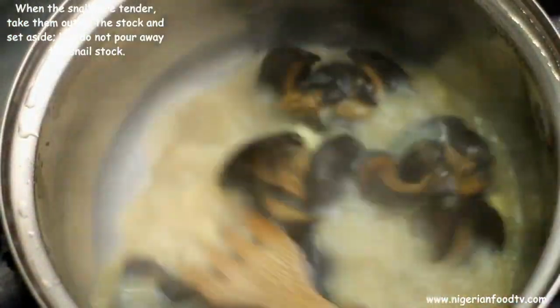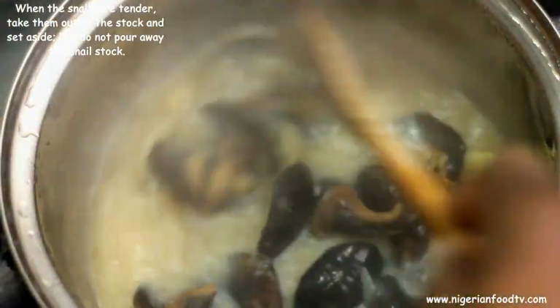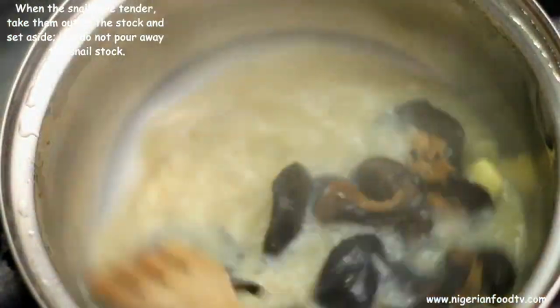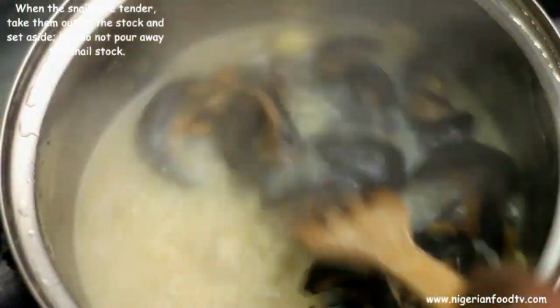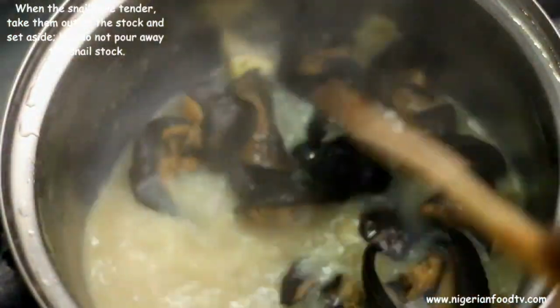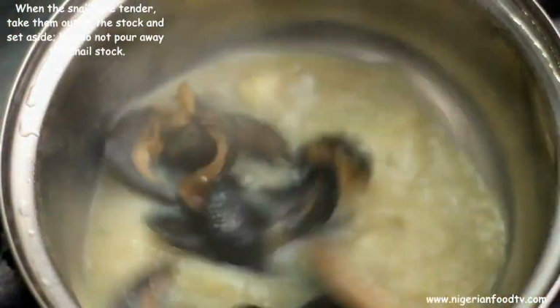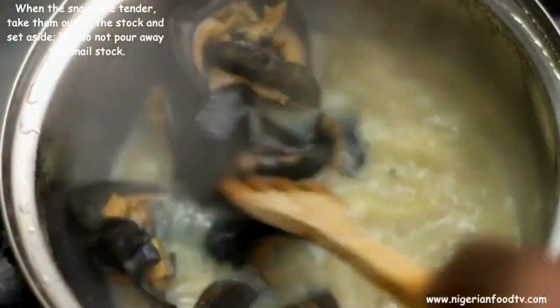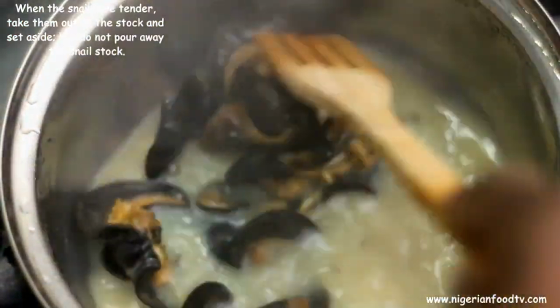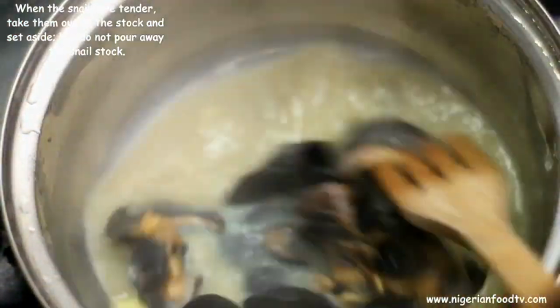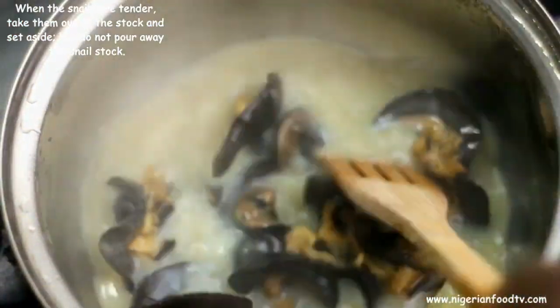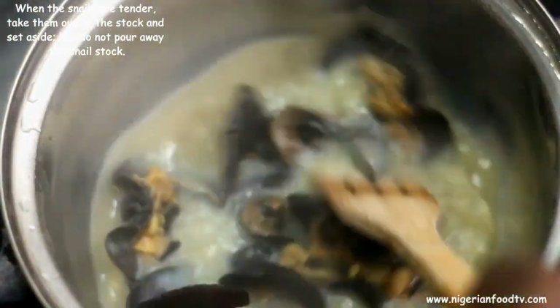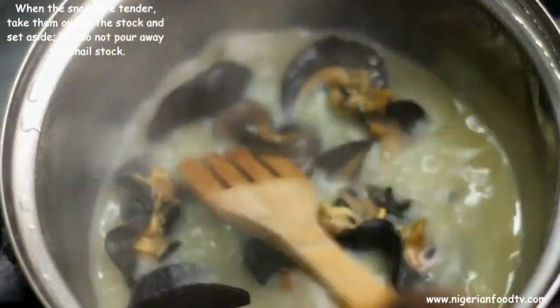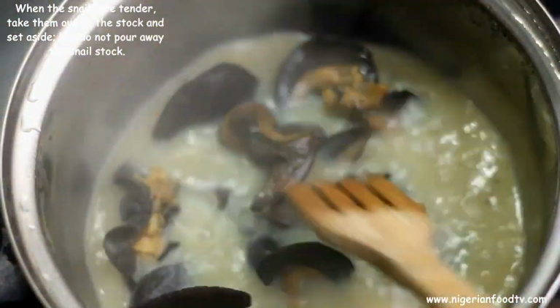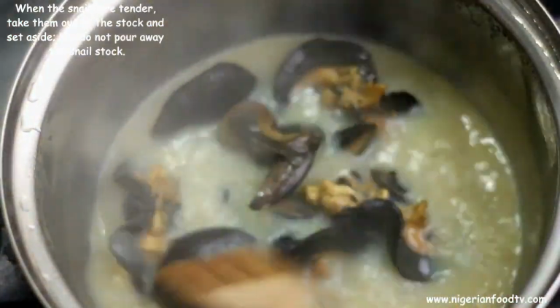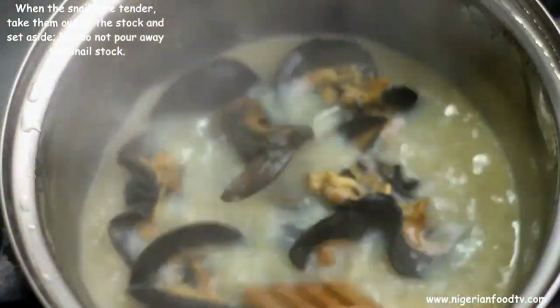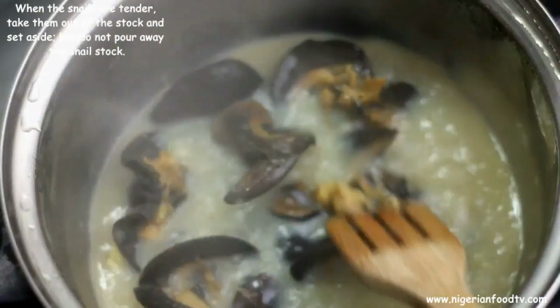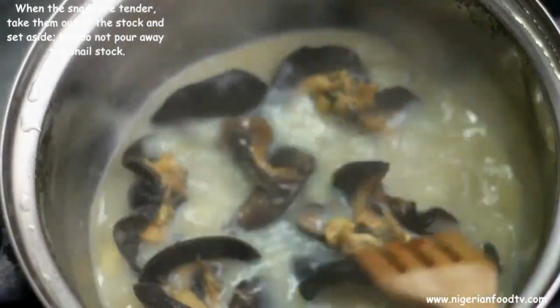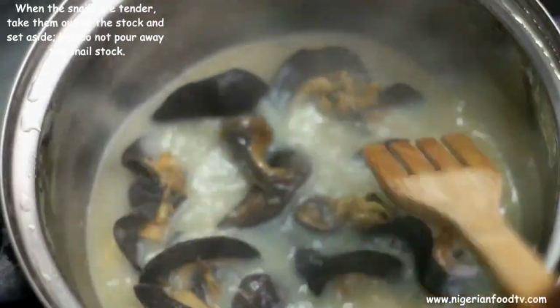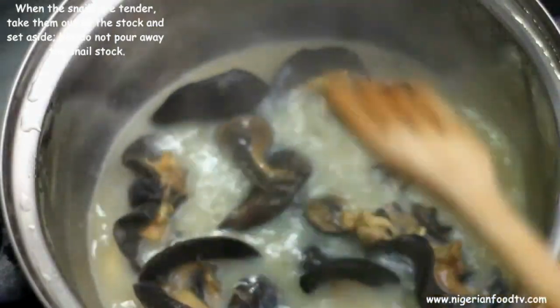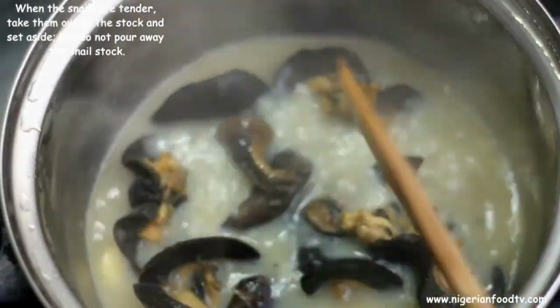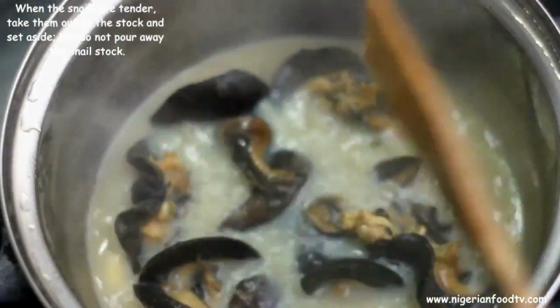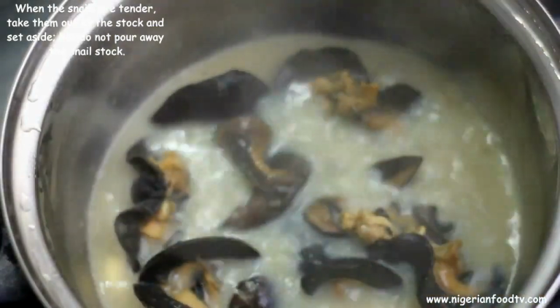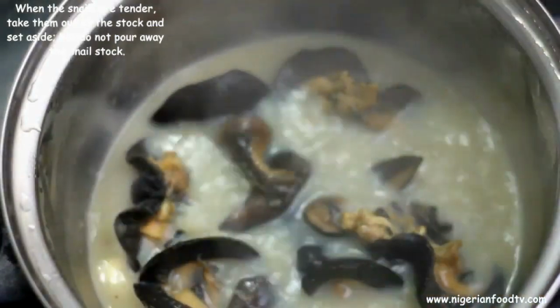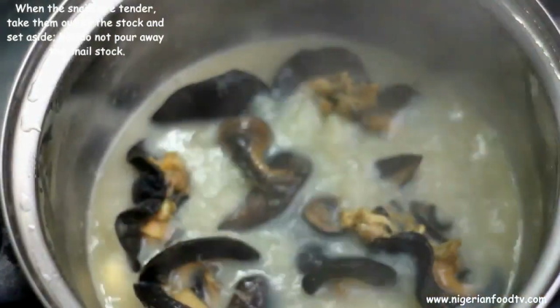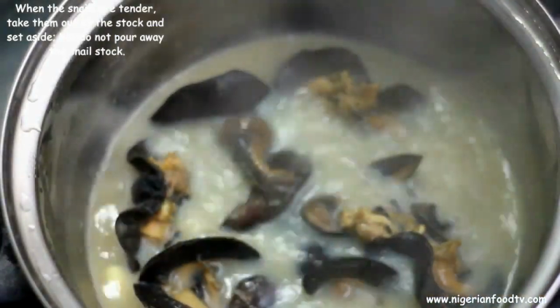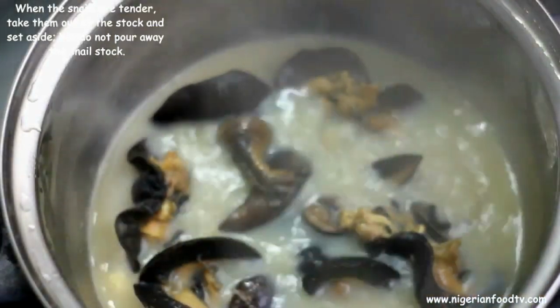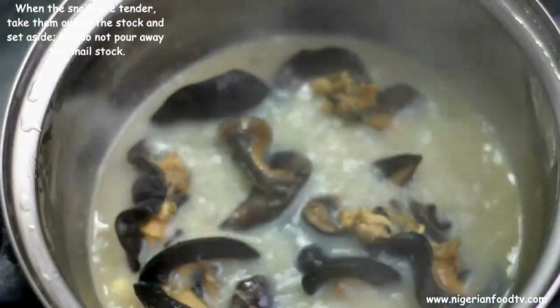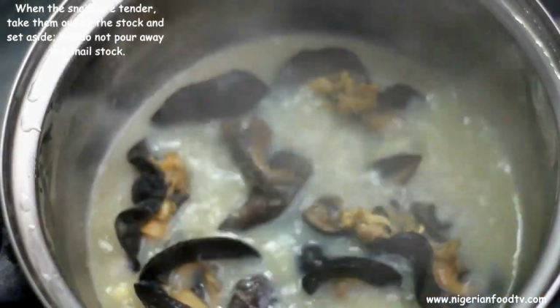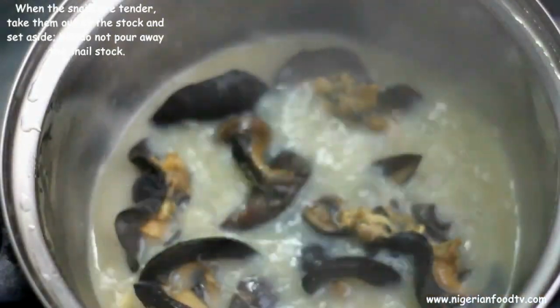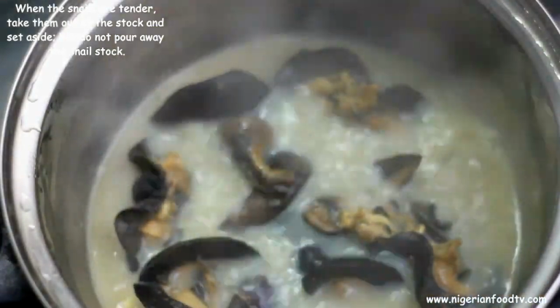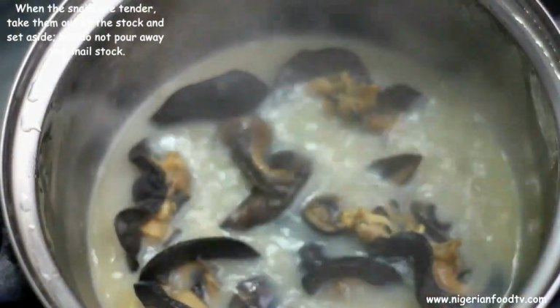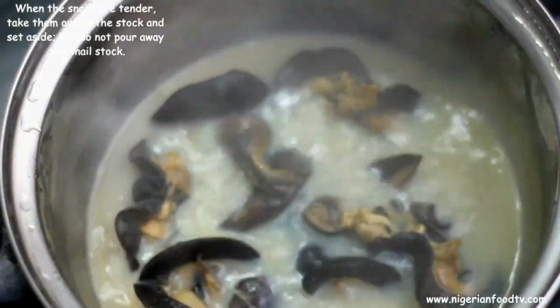When the snails are tender, take them out of the stock and set aside, but do not pour away the snail stock.